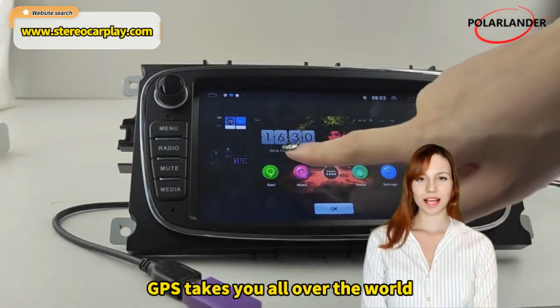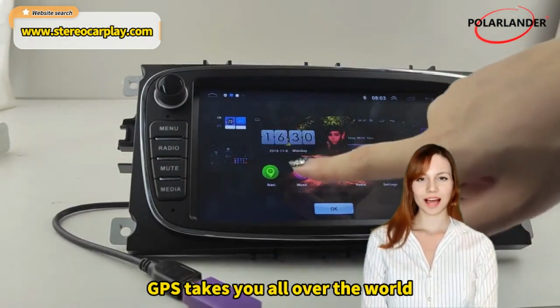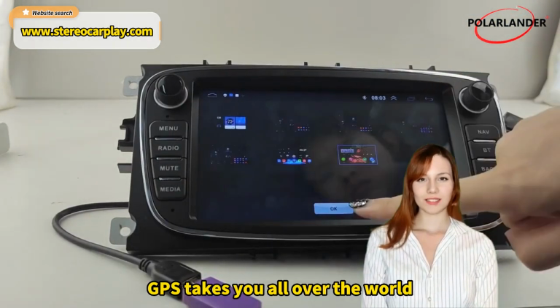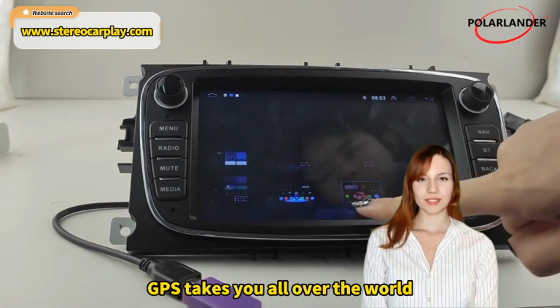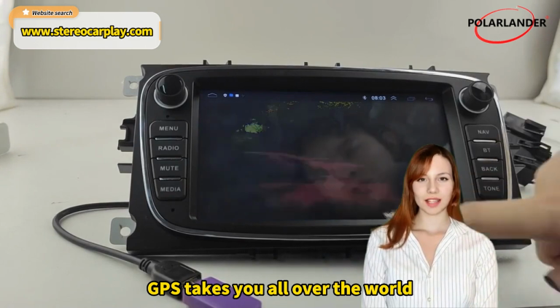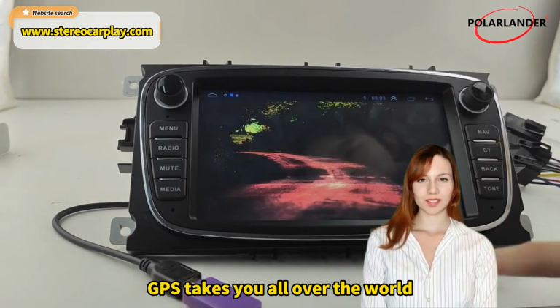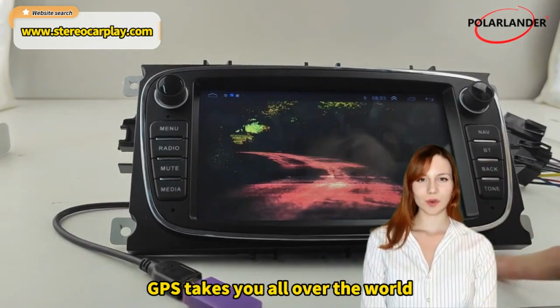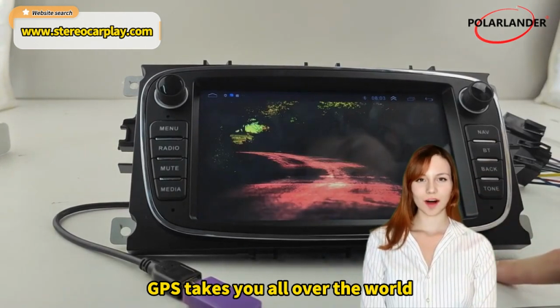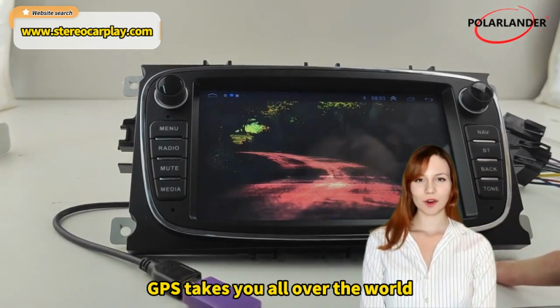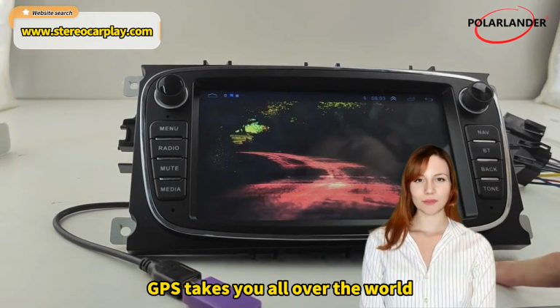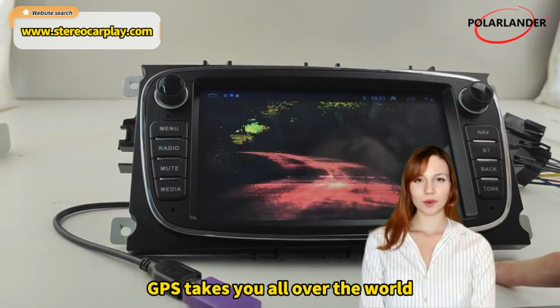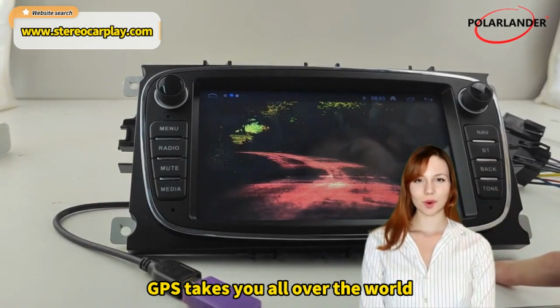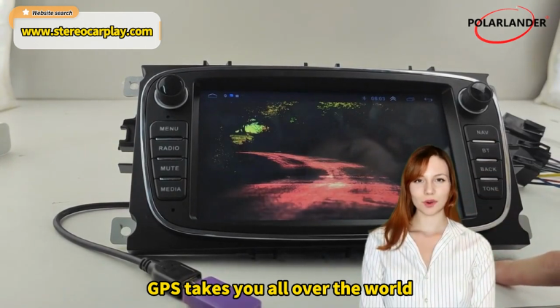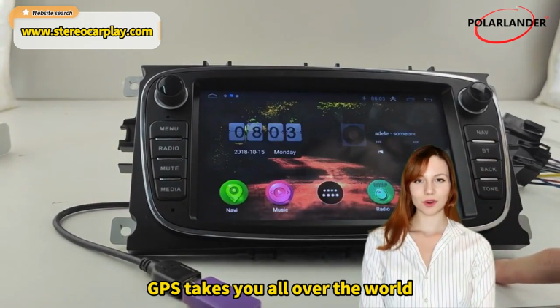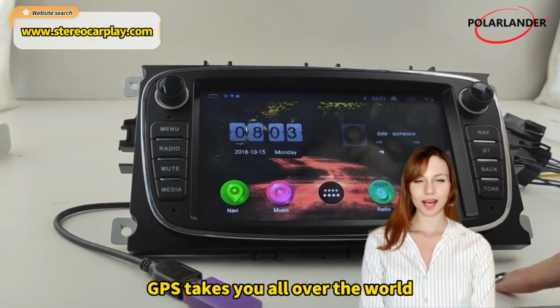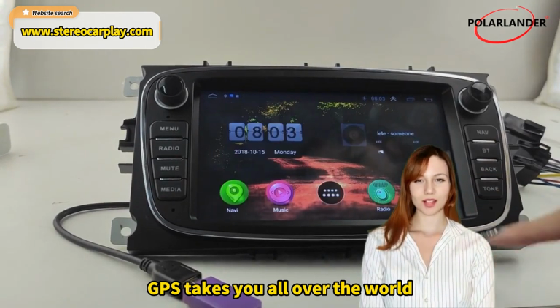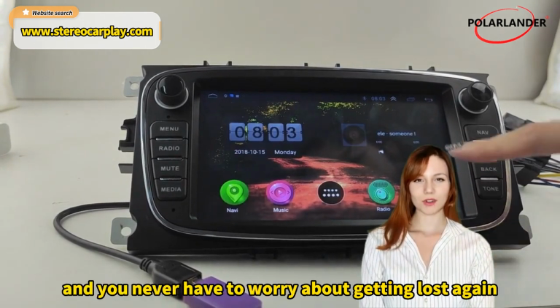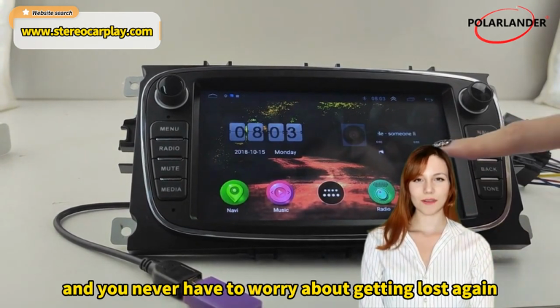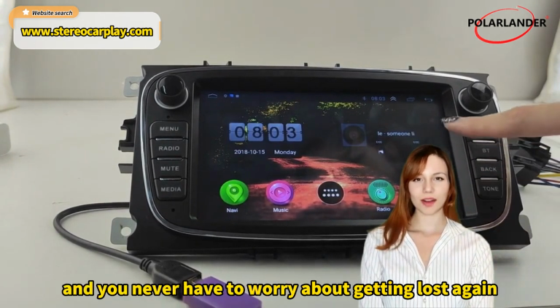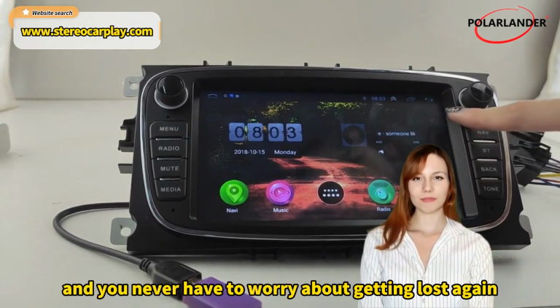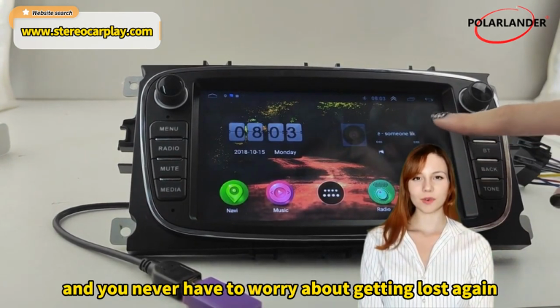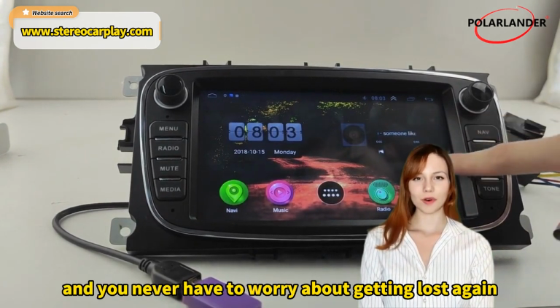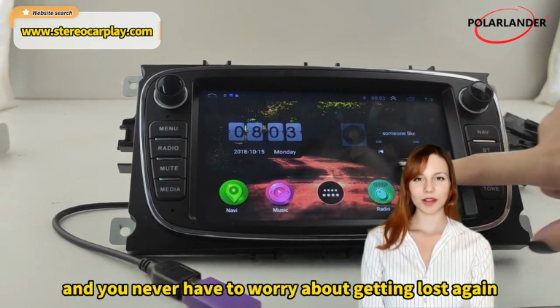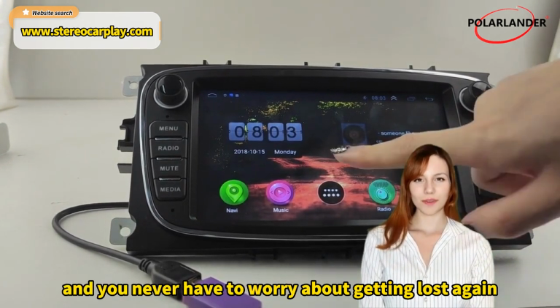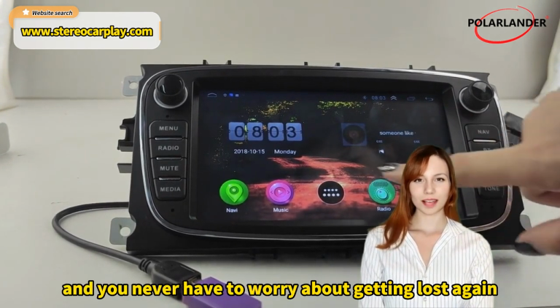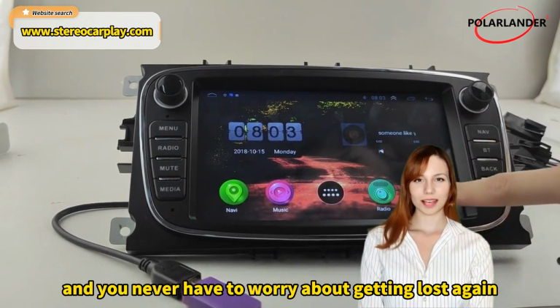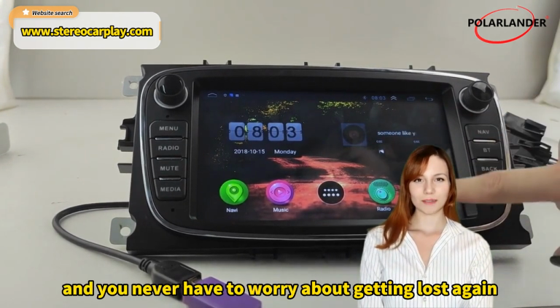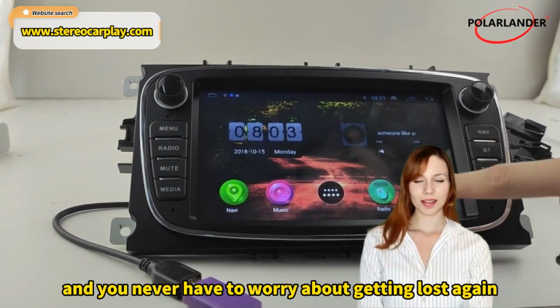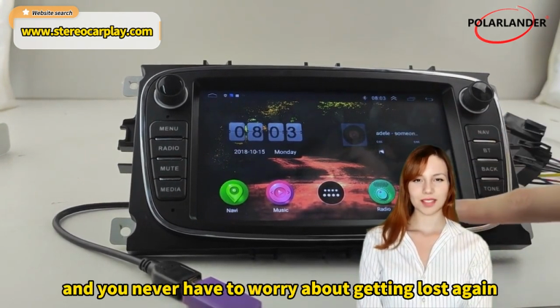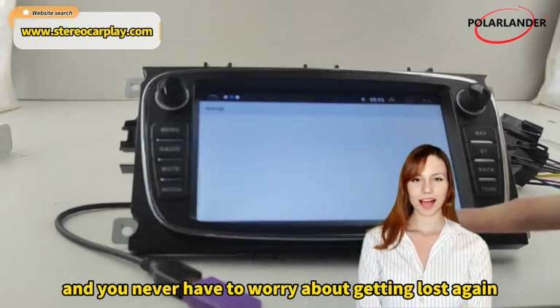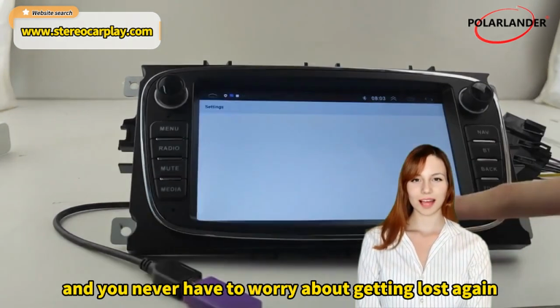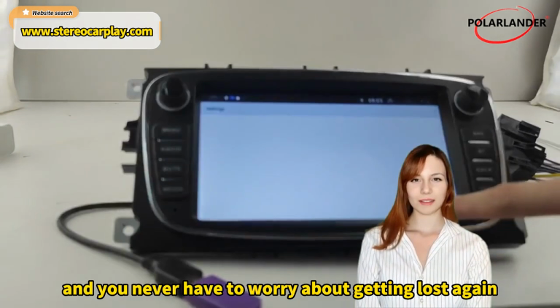GPS takes you all over the world and you never have to worry about getting lost again.